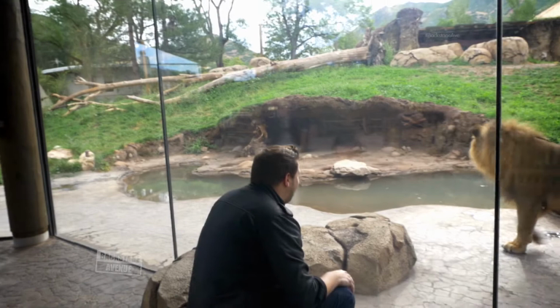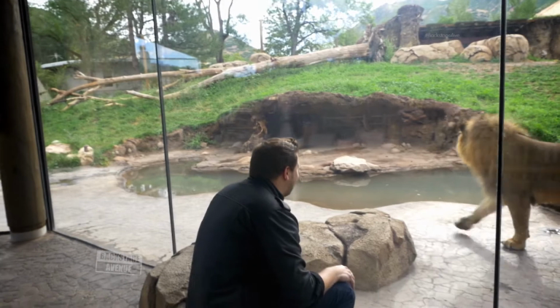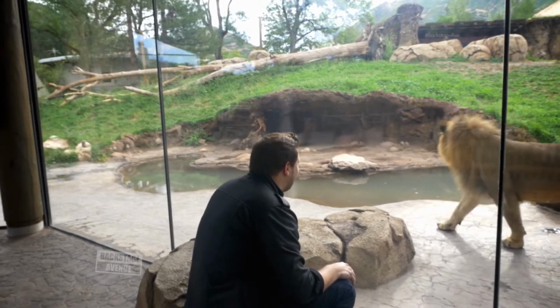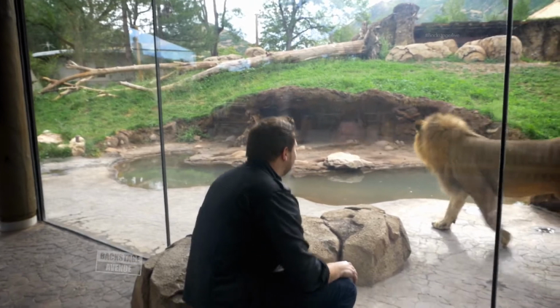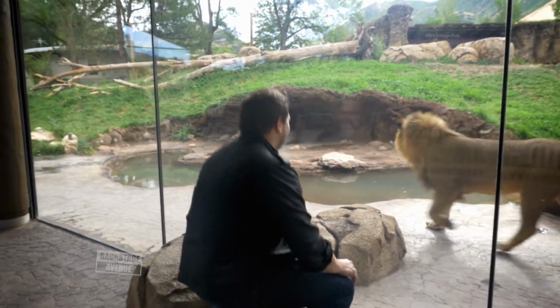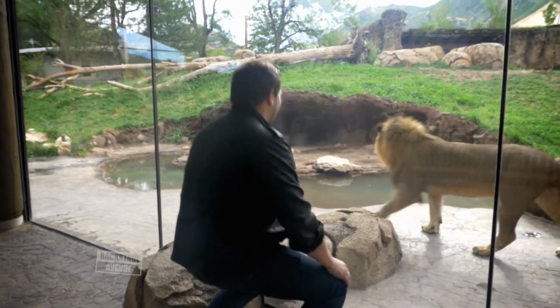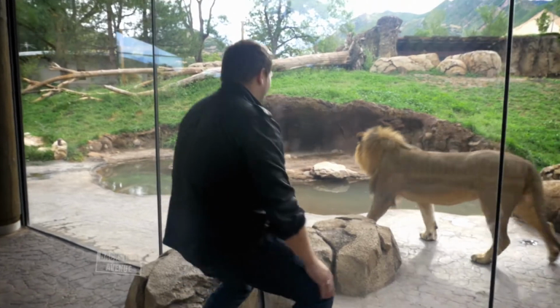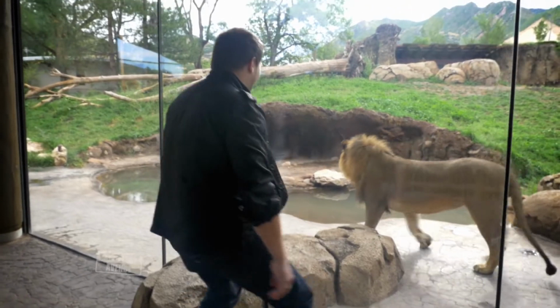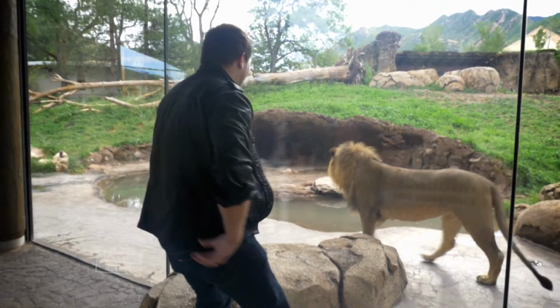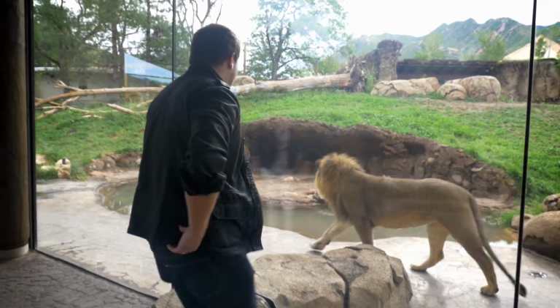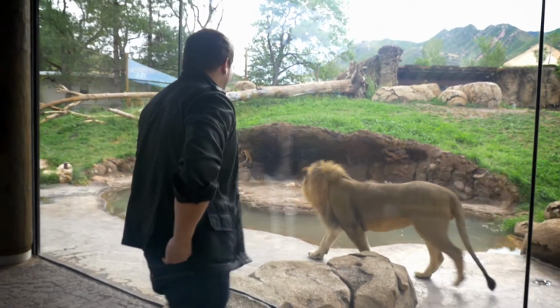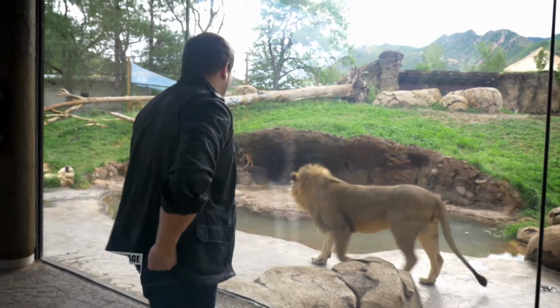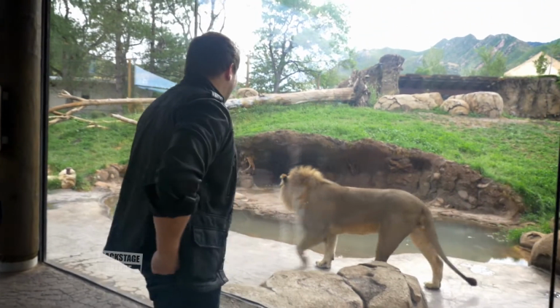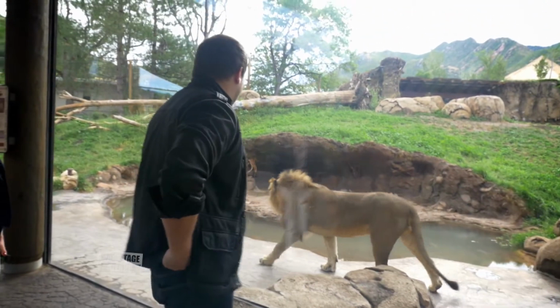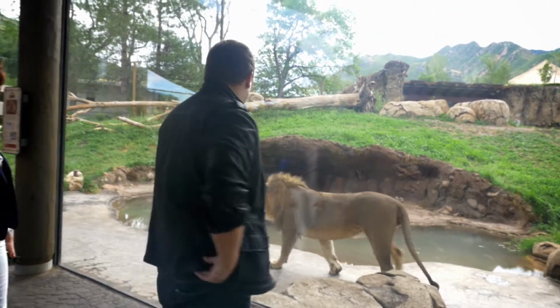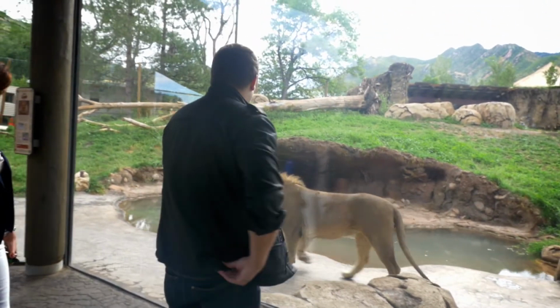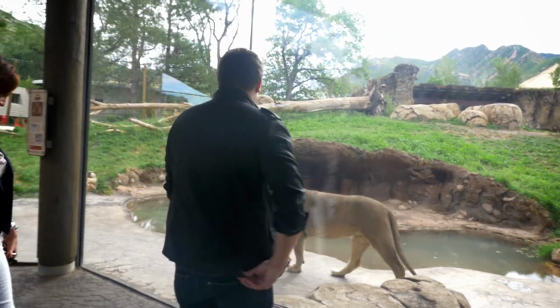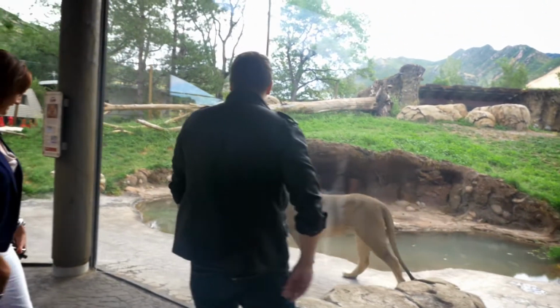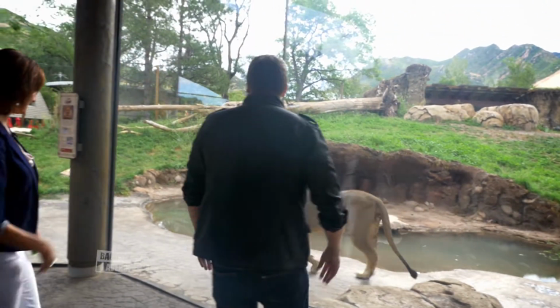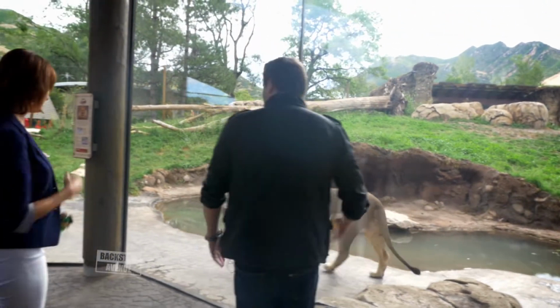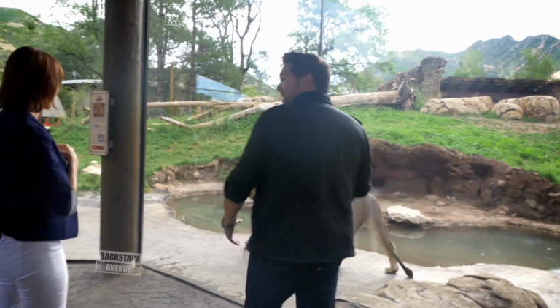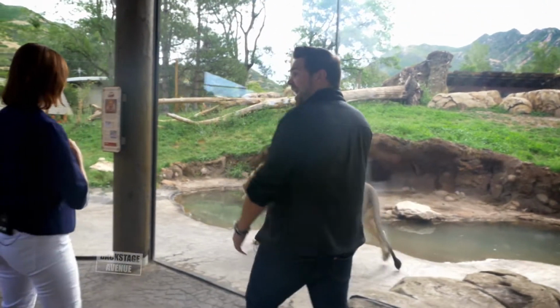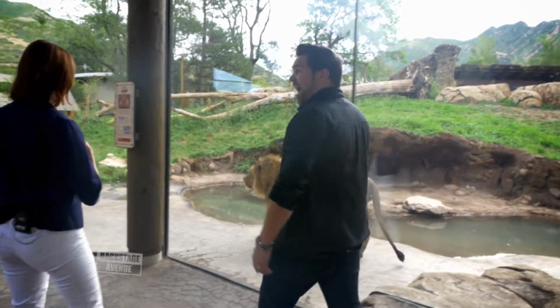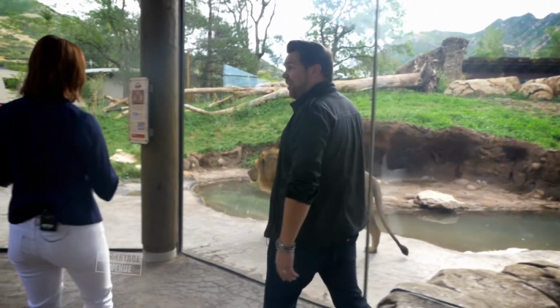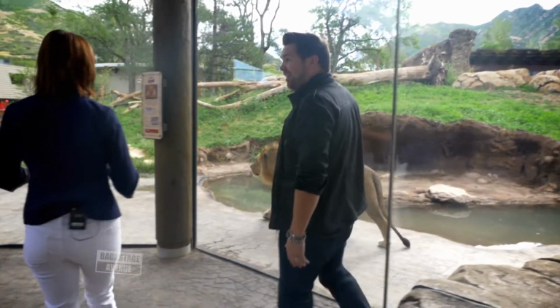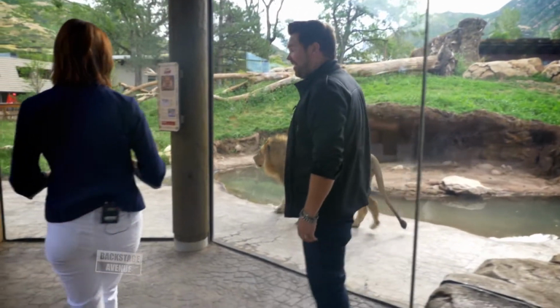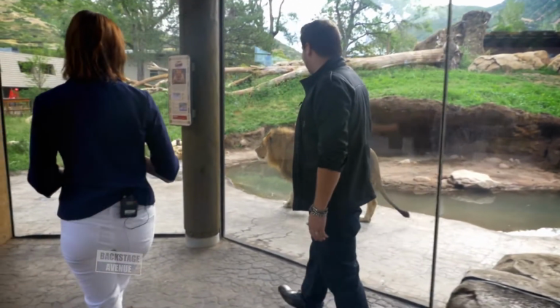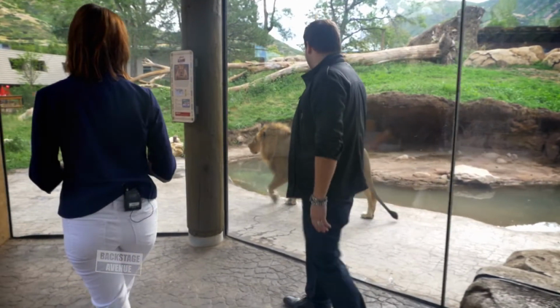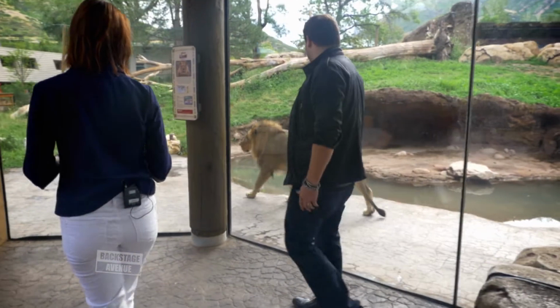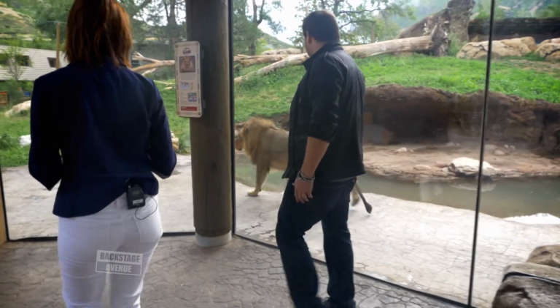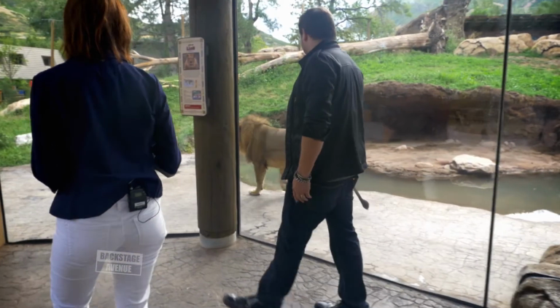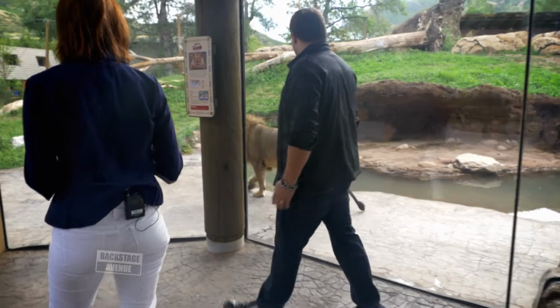Look at the feet — look at the size of those feet. That's a big cat right there. It's a really big cat.